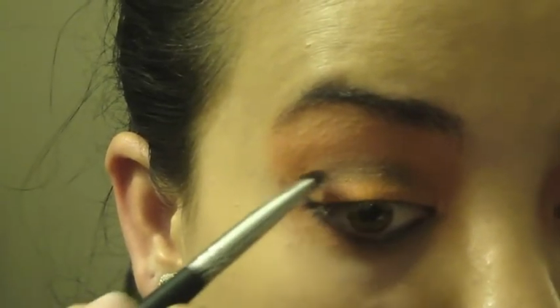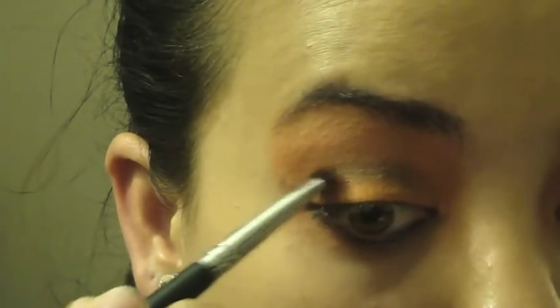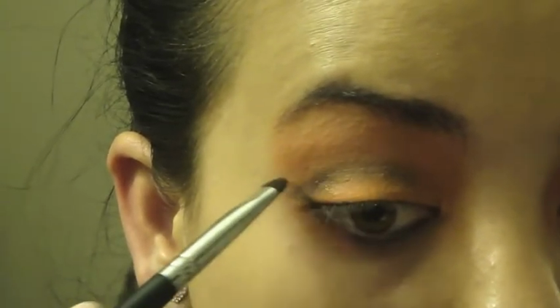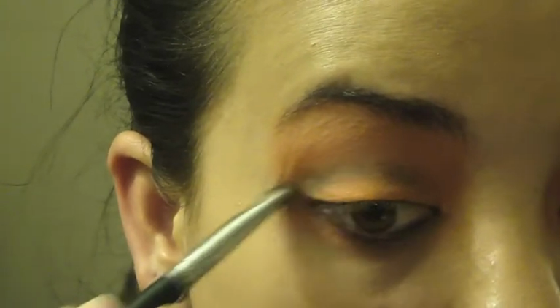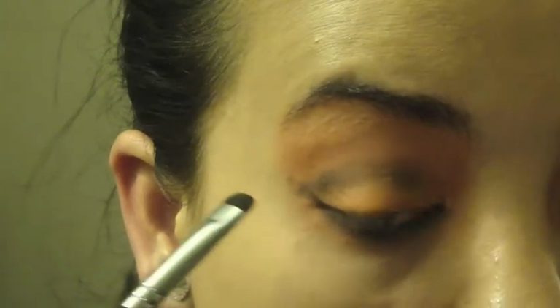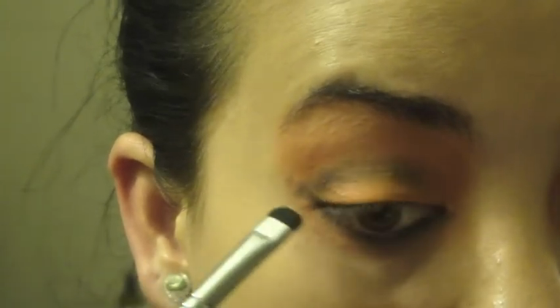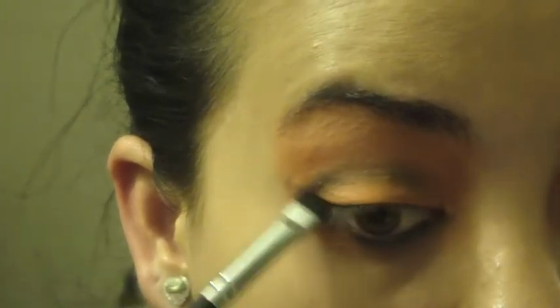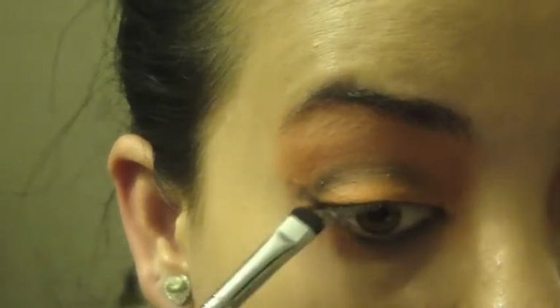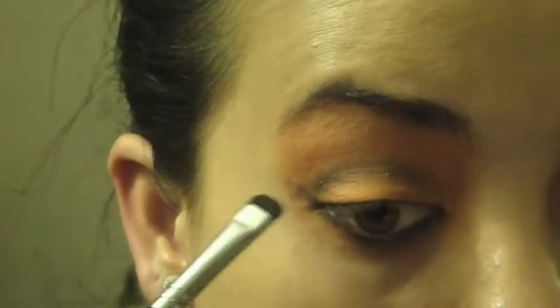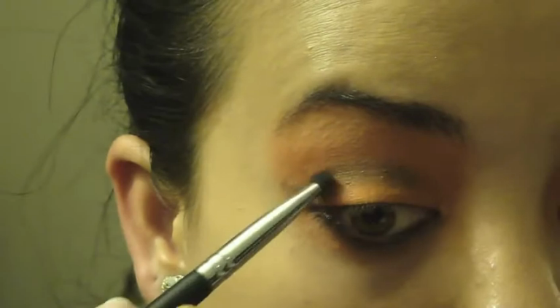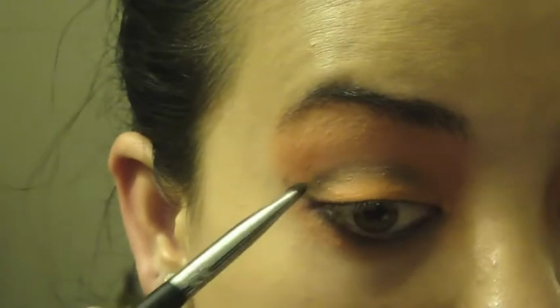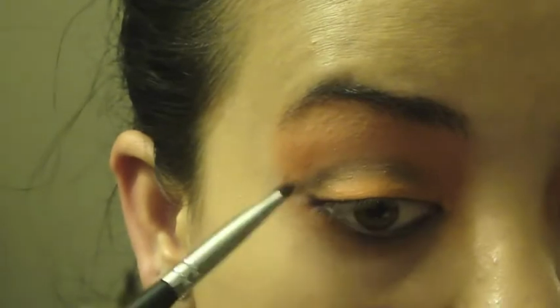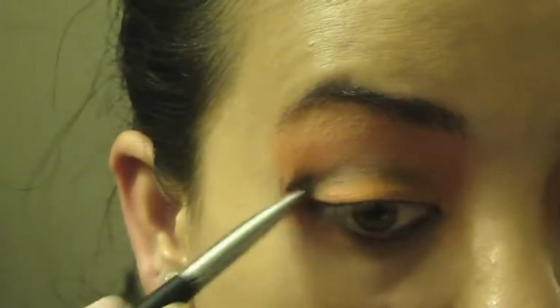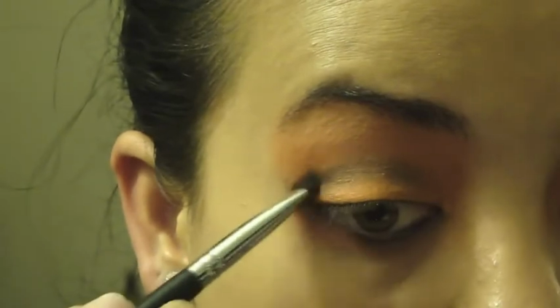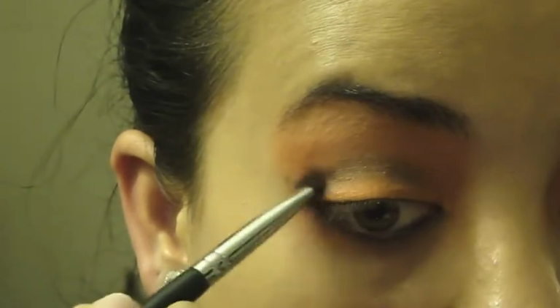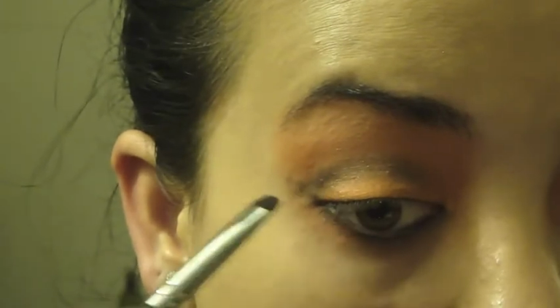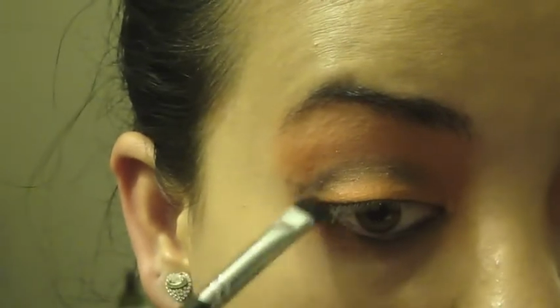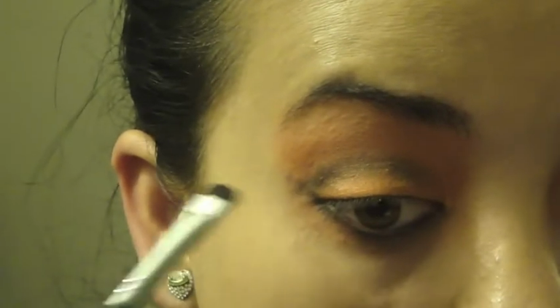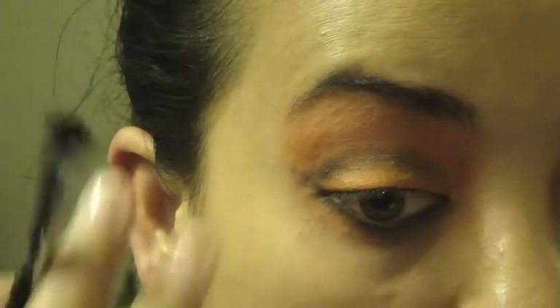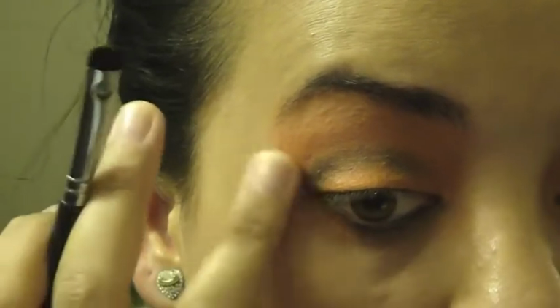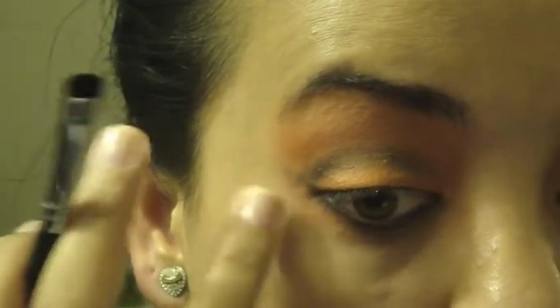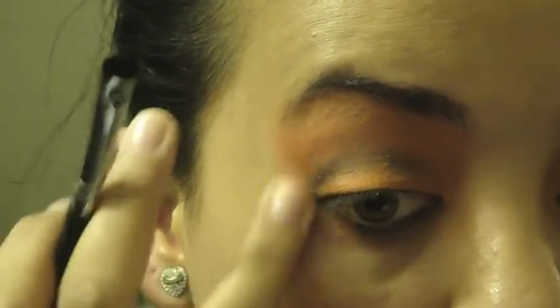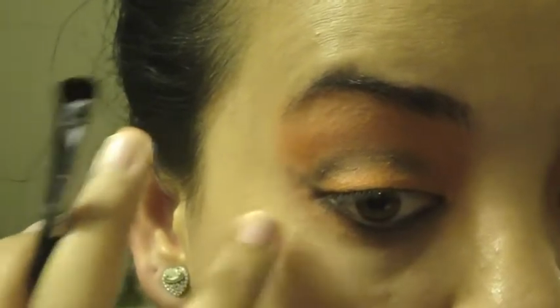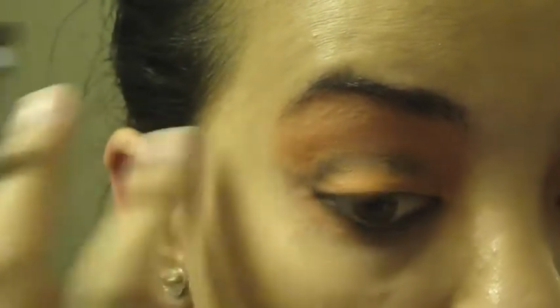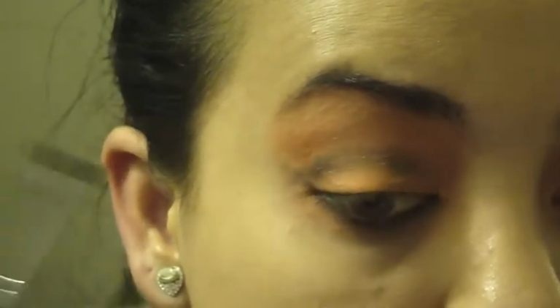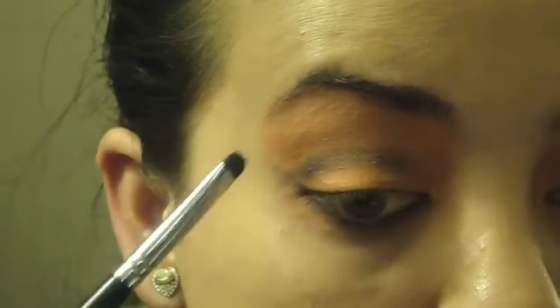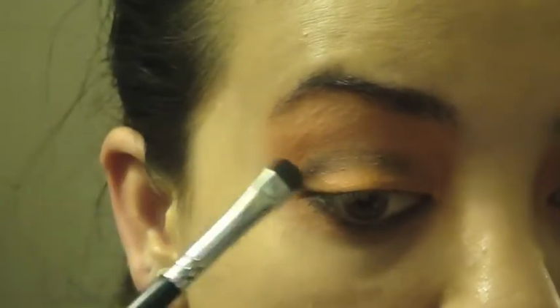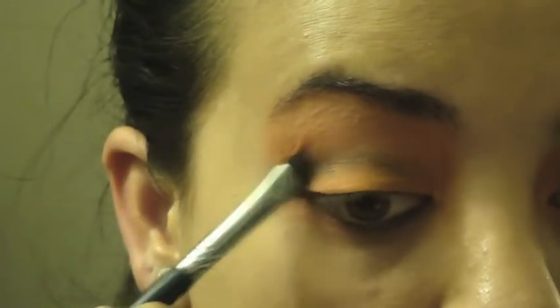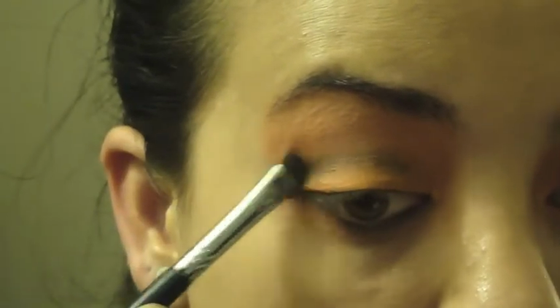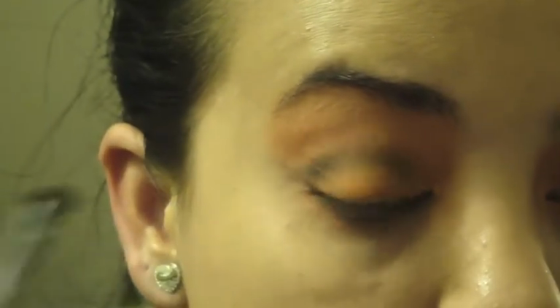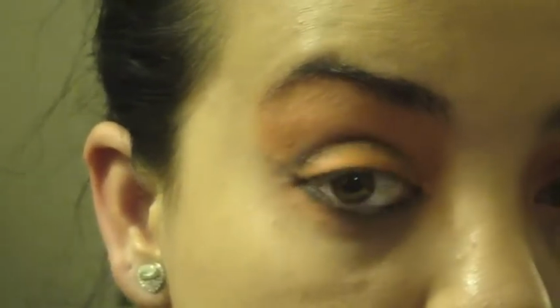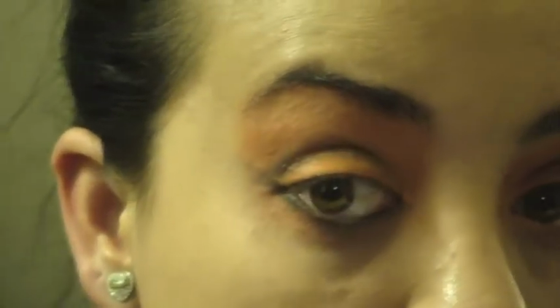Taking a little bit more black shadow, I'm going to use that same short shader brush and press it into the crease to create a more defined look.